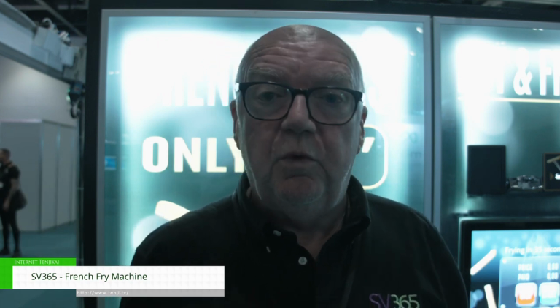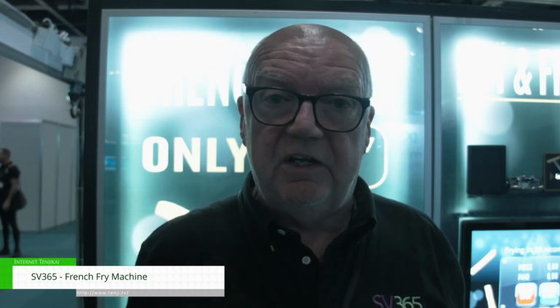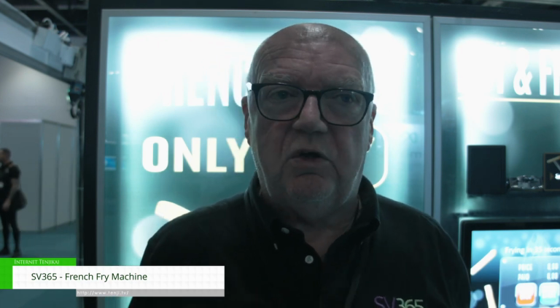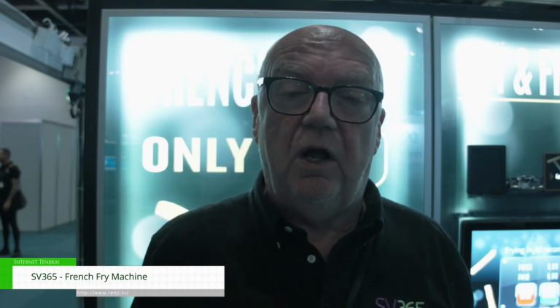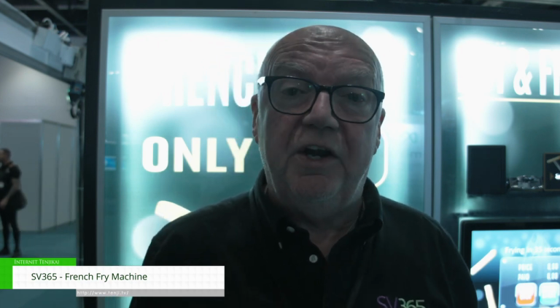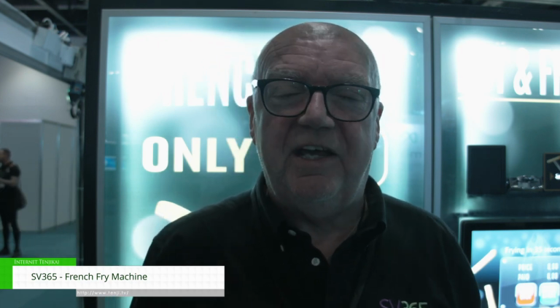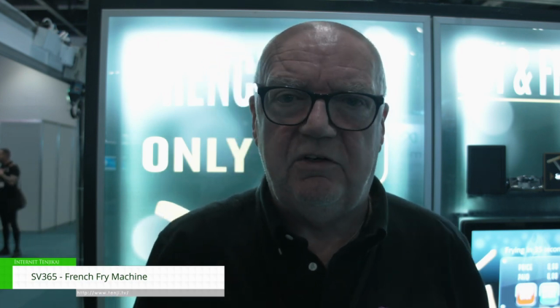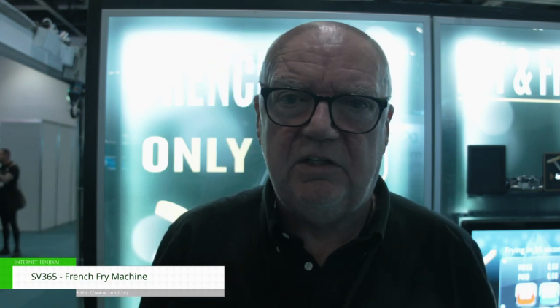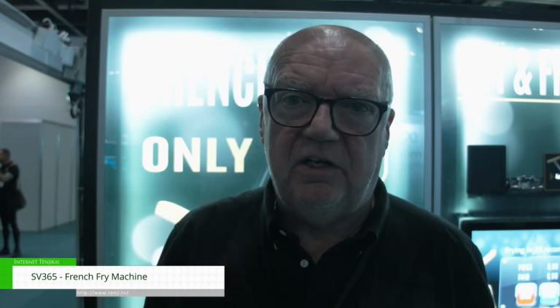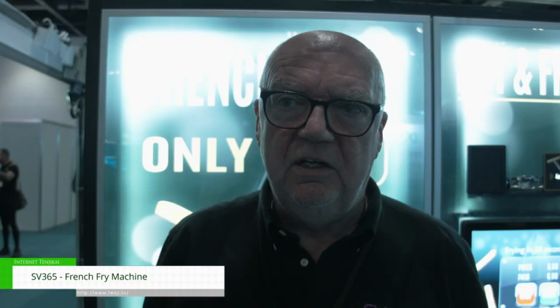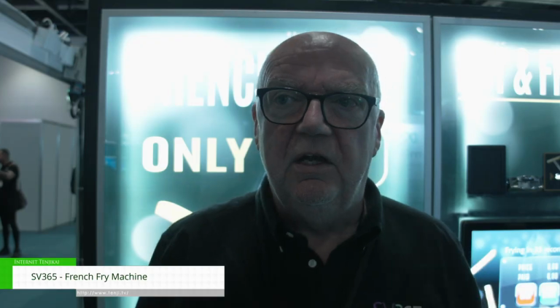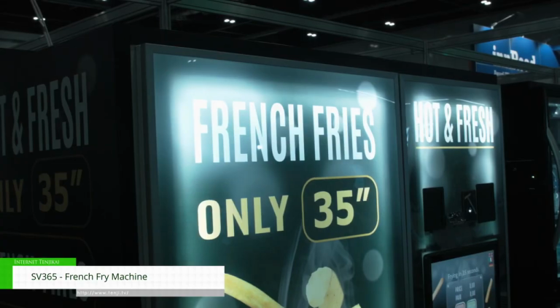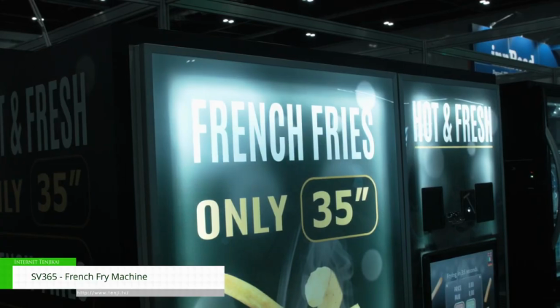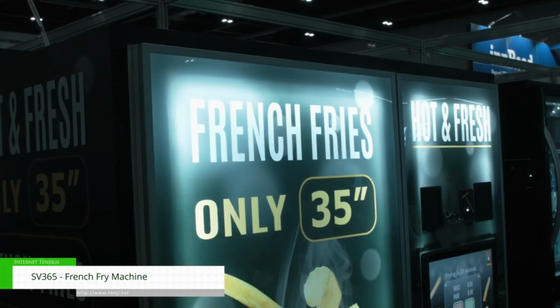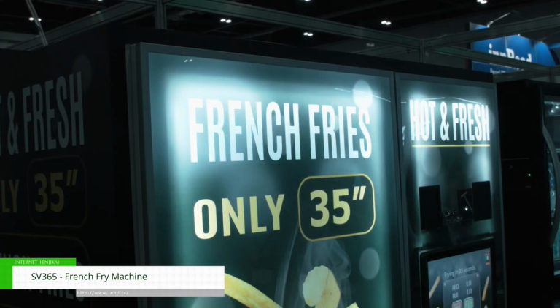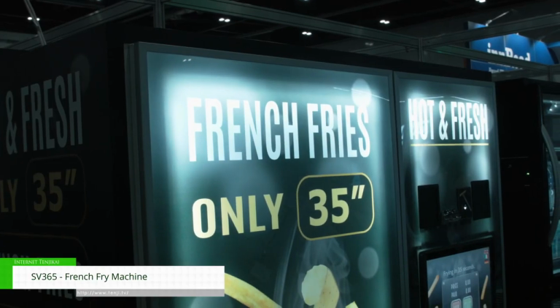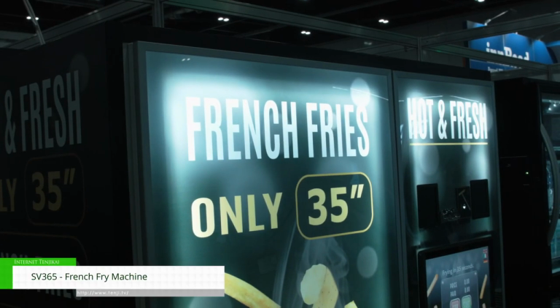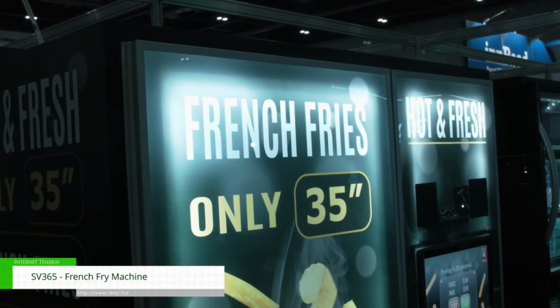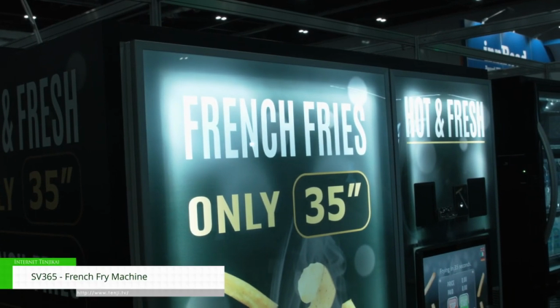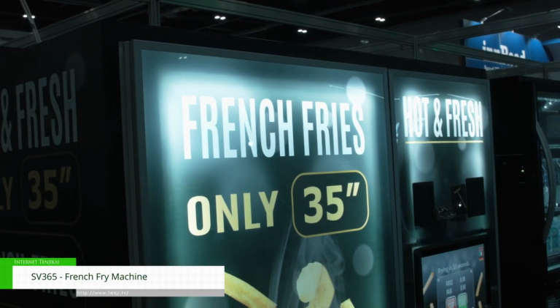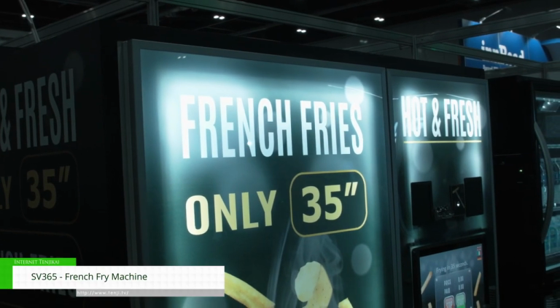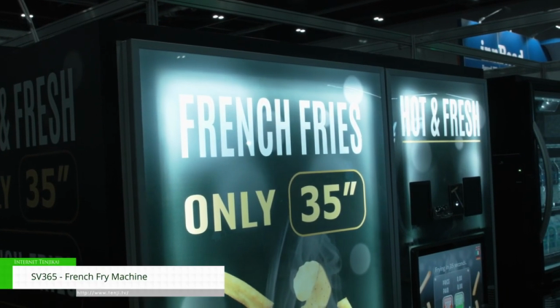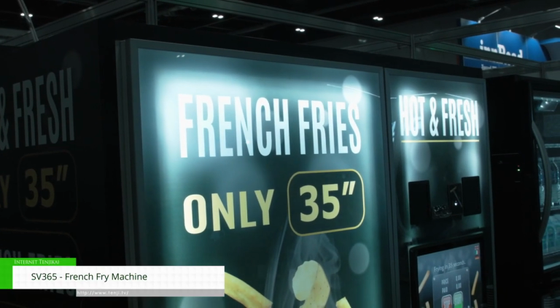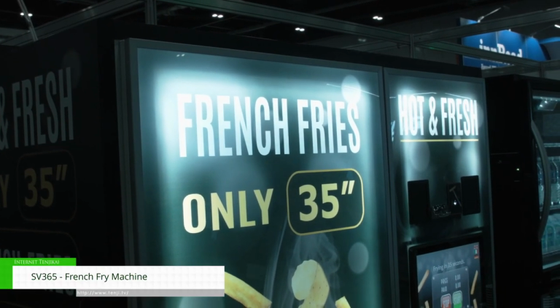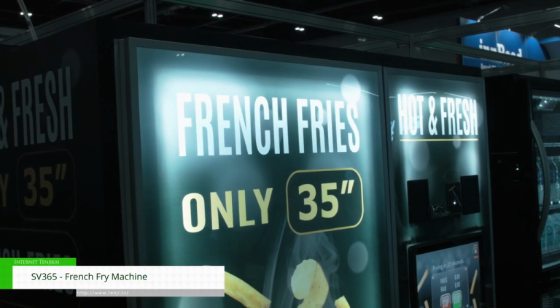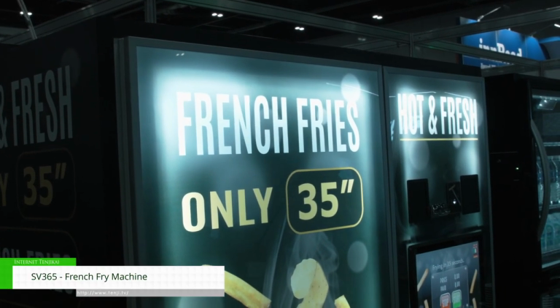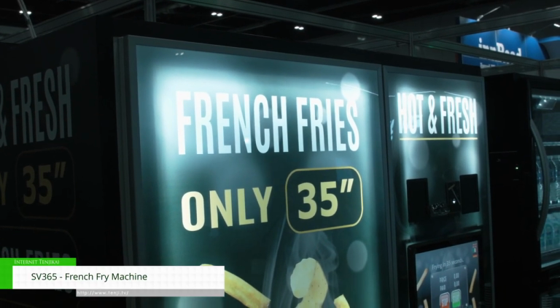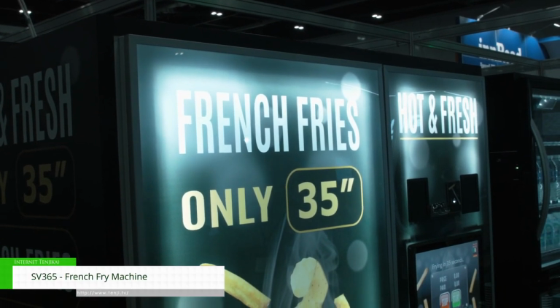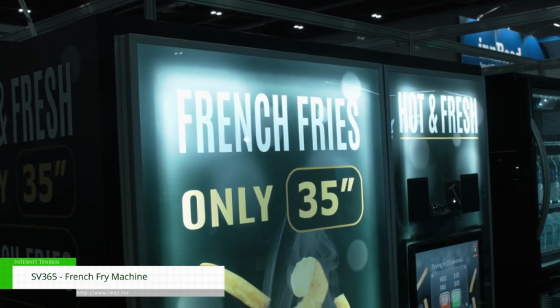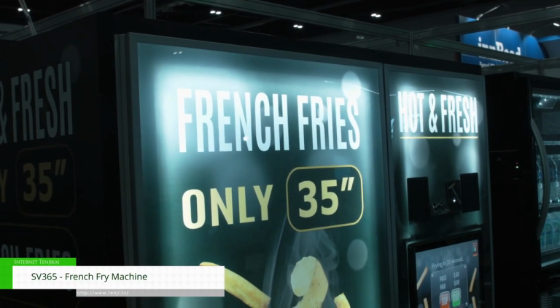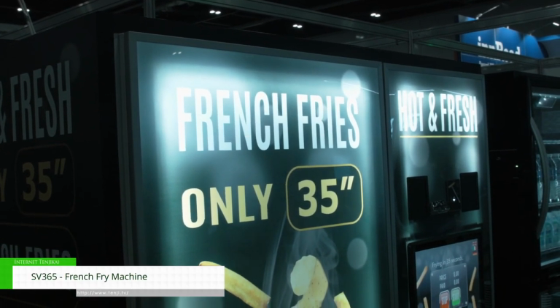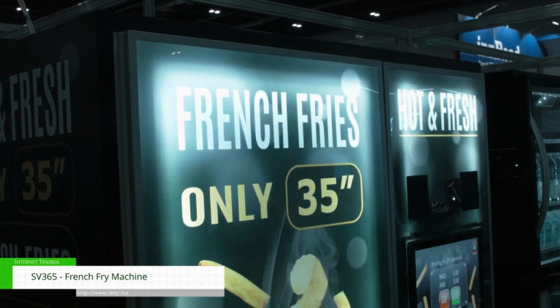We like to call it unattended retailing, not vending, because they're robotic machines and they're not old-fashioned traditional machines.